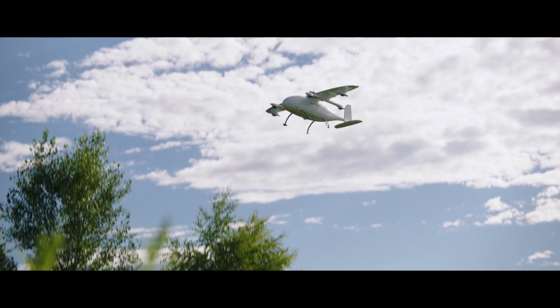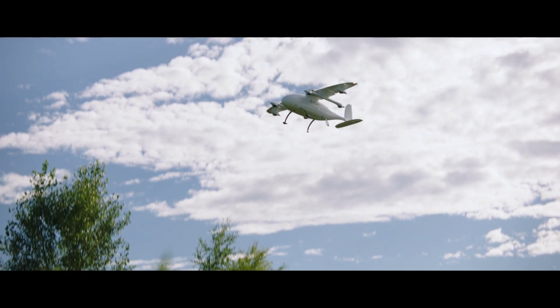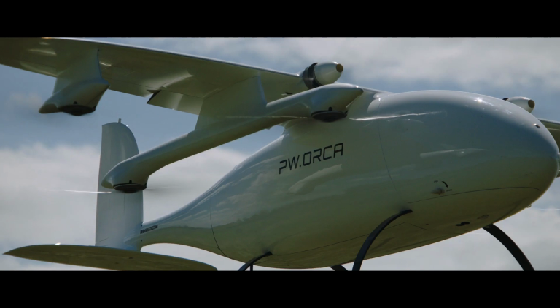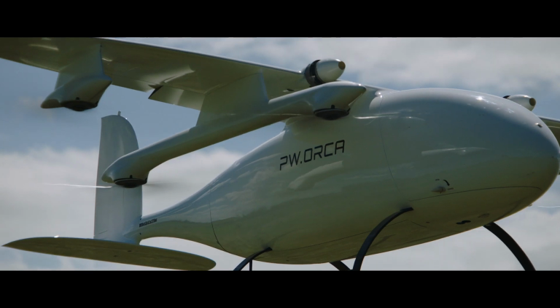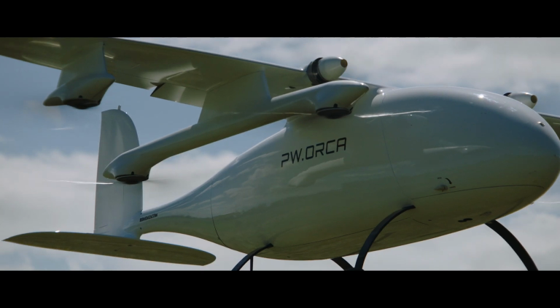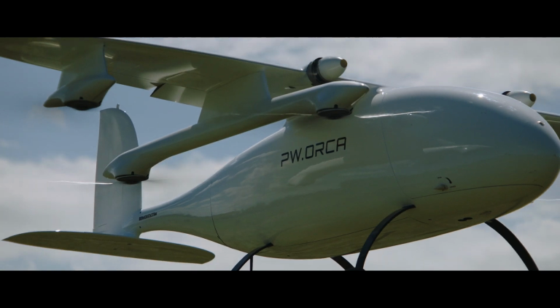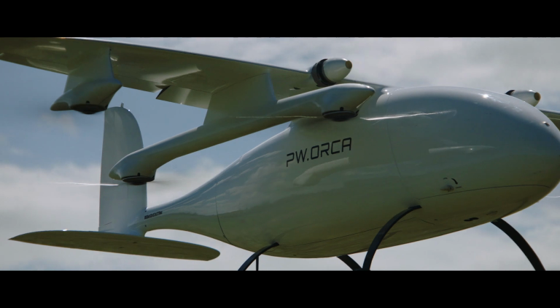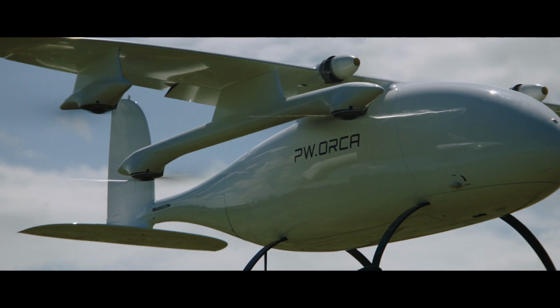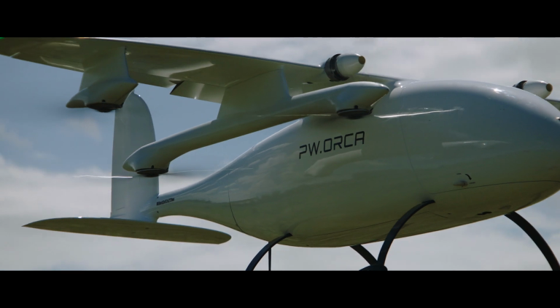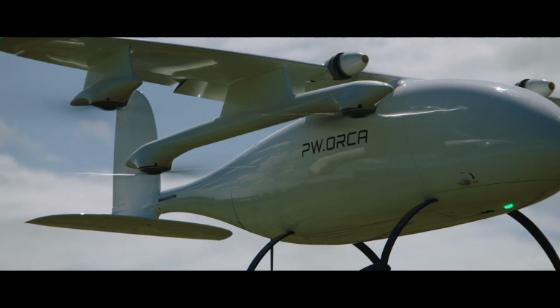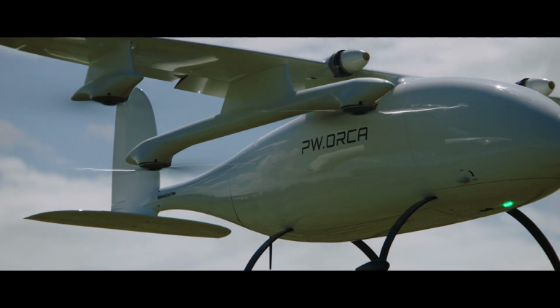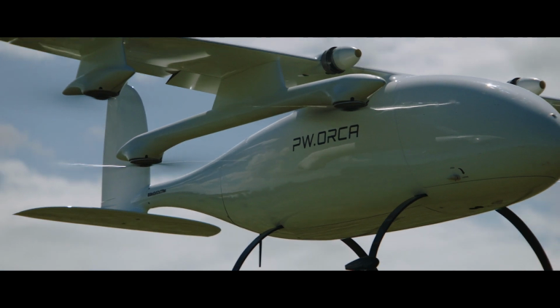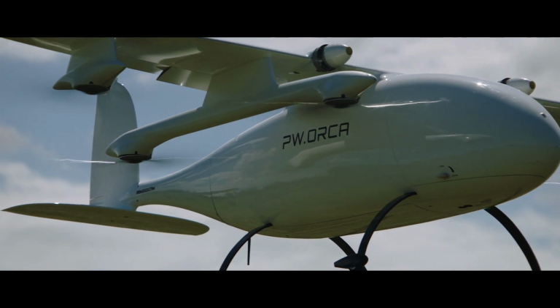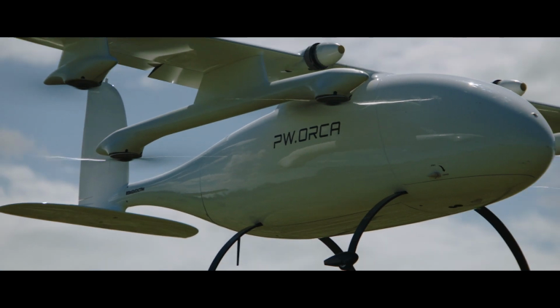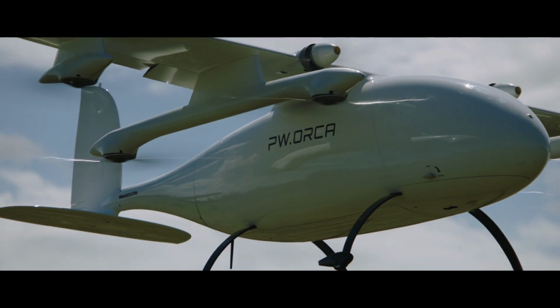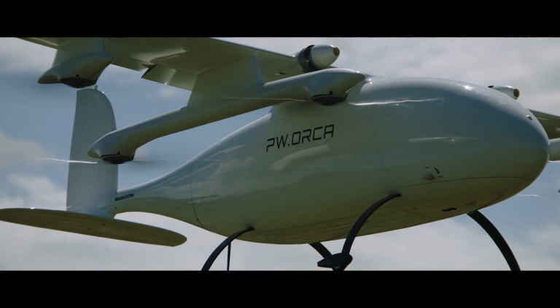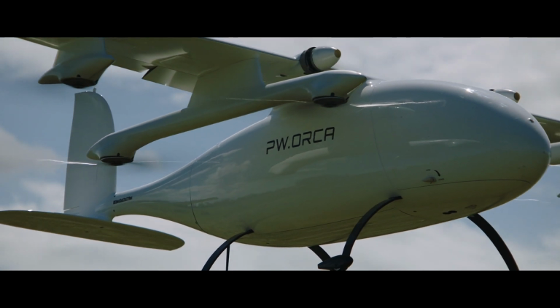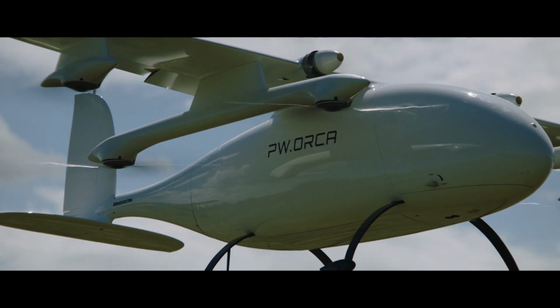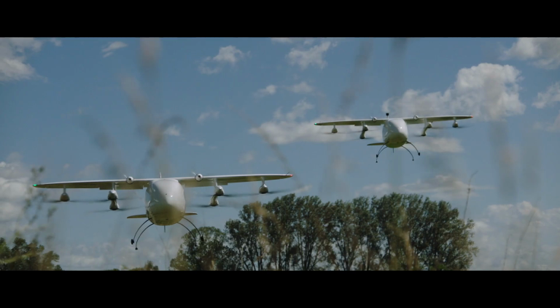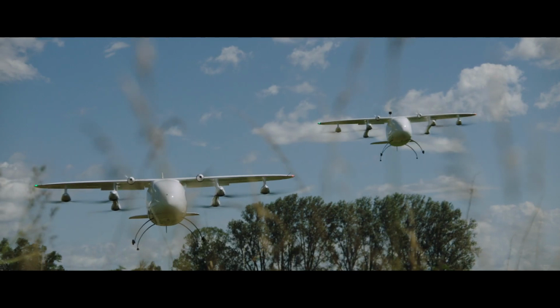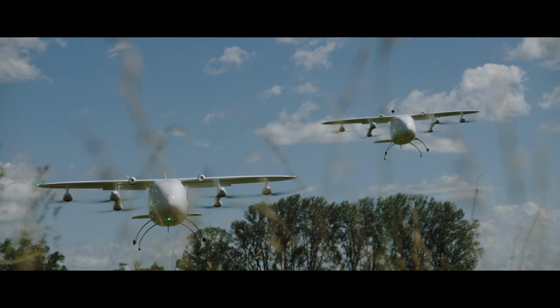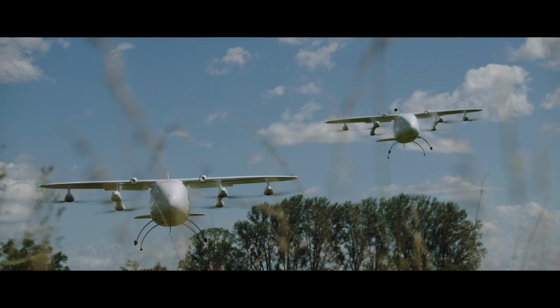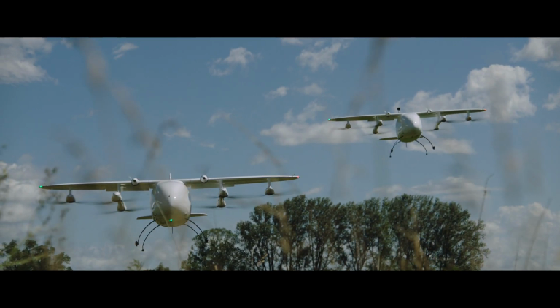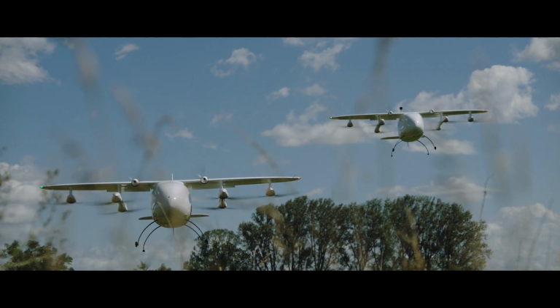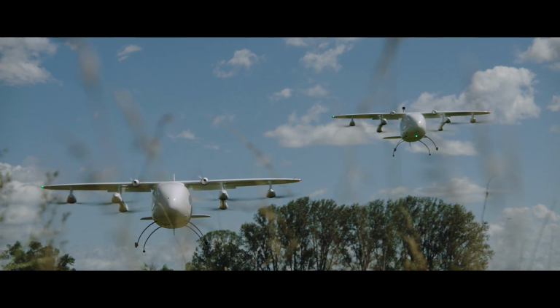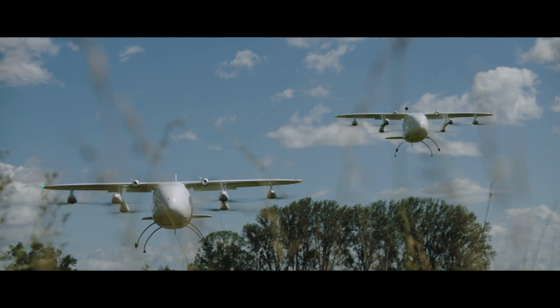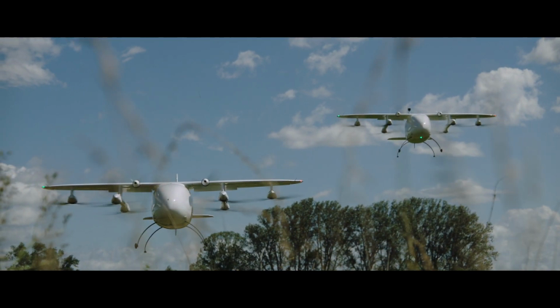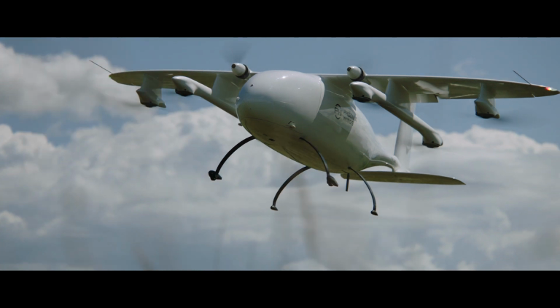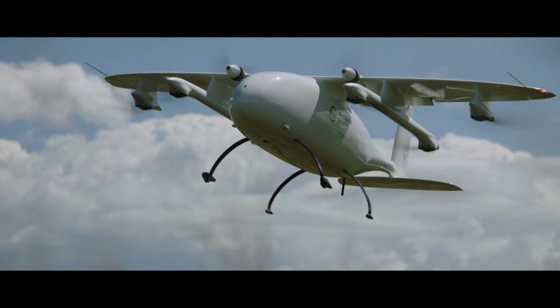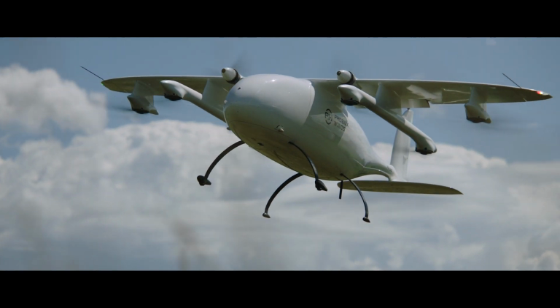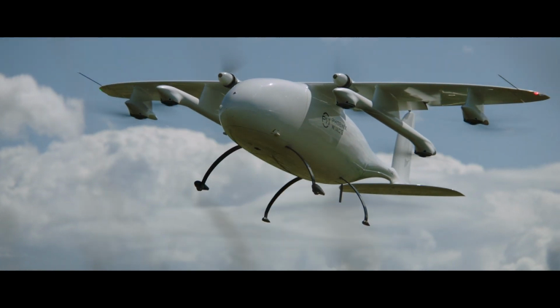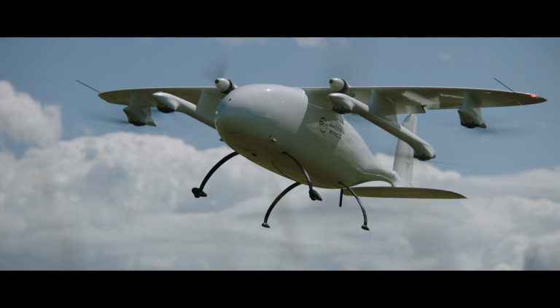Our flight and ground control systems are fully developed in-house, for guaranteed robustness and simplicity of operation.